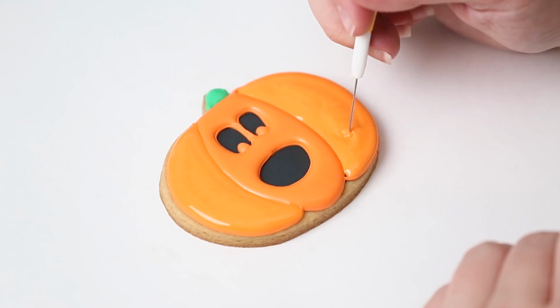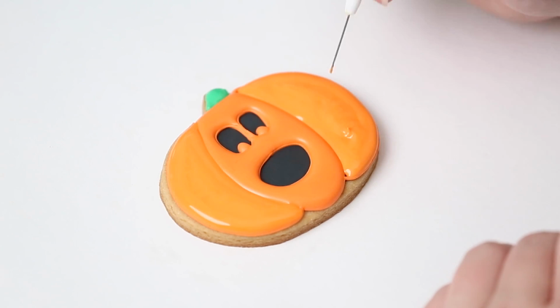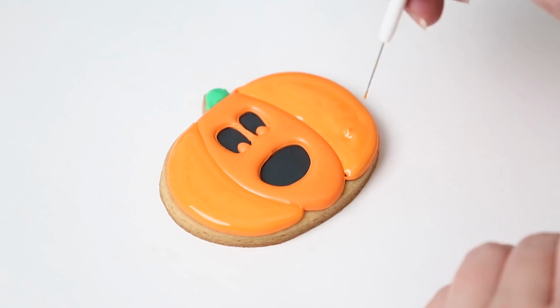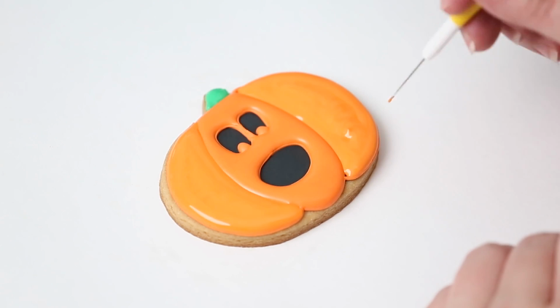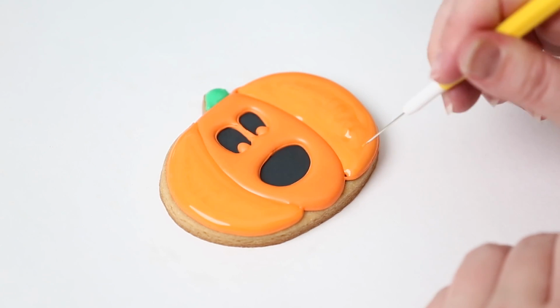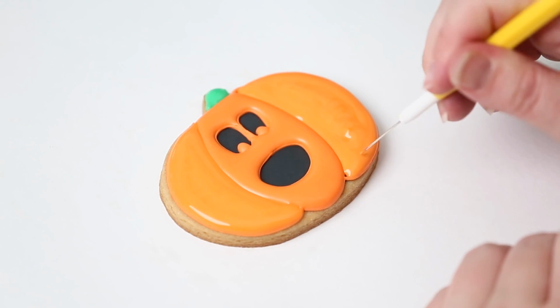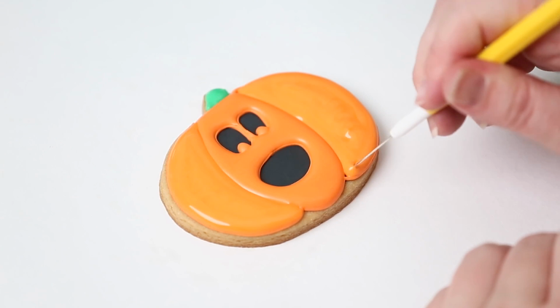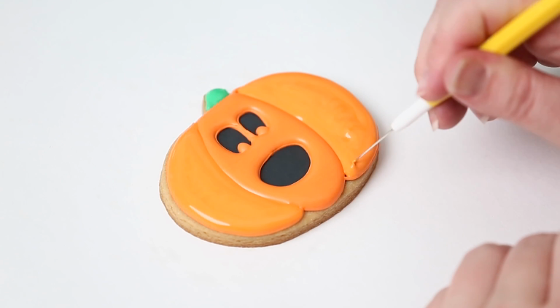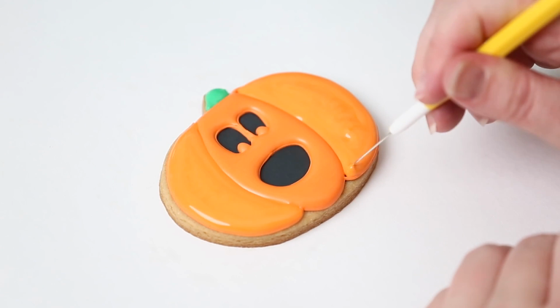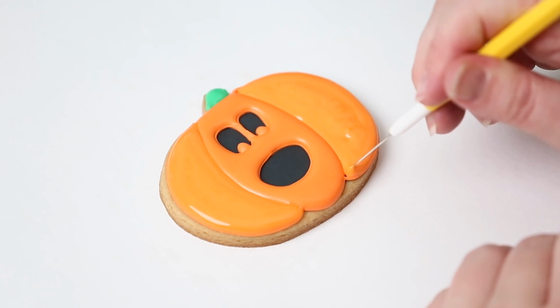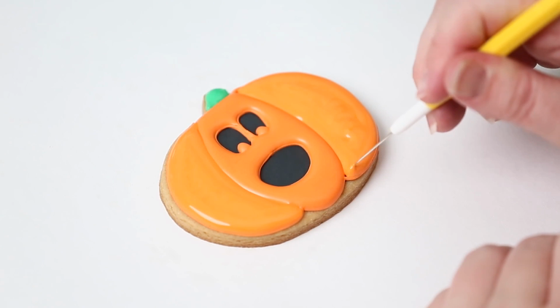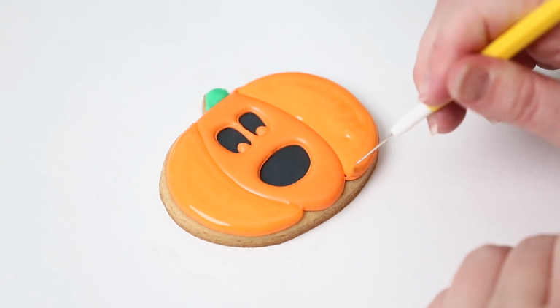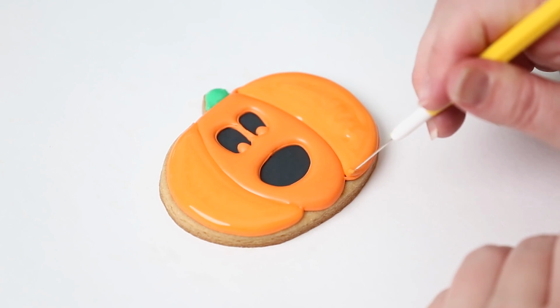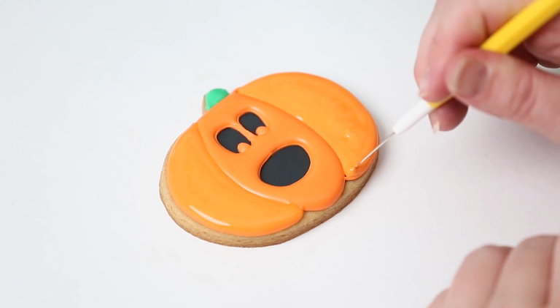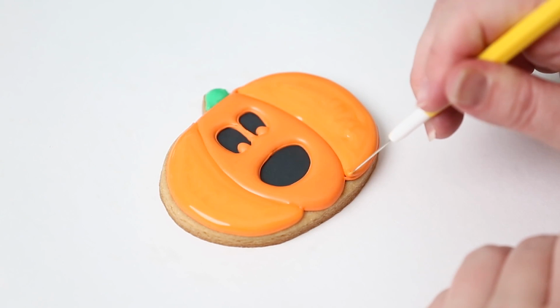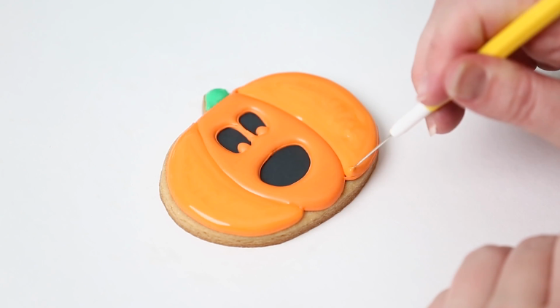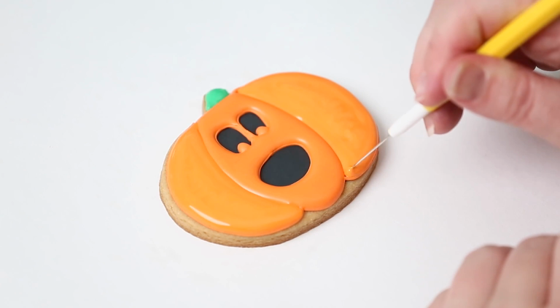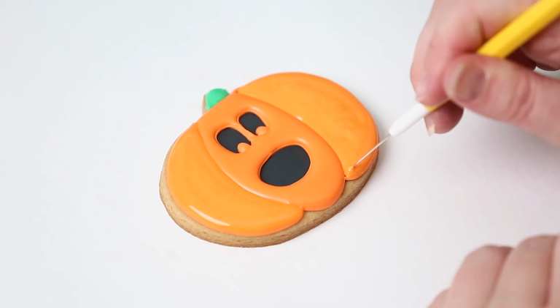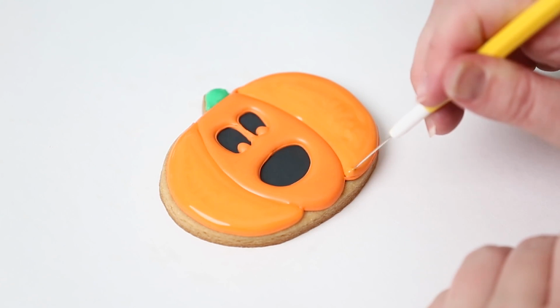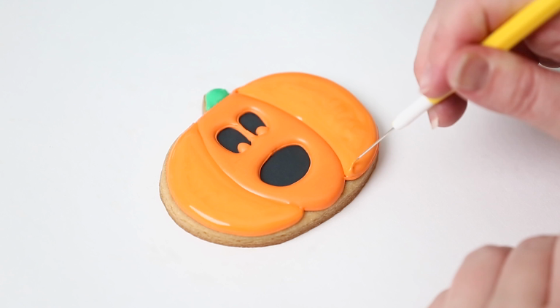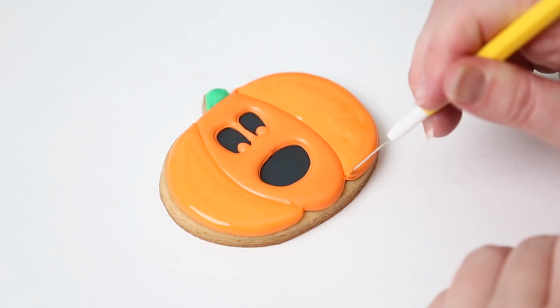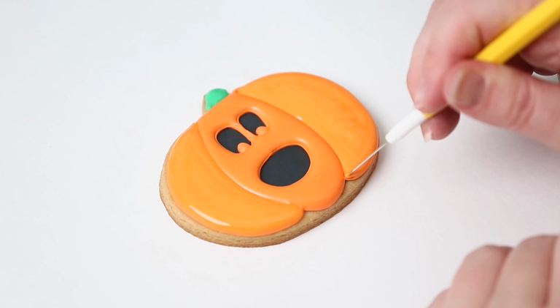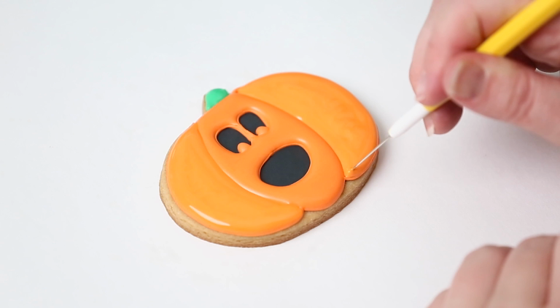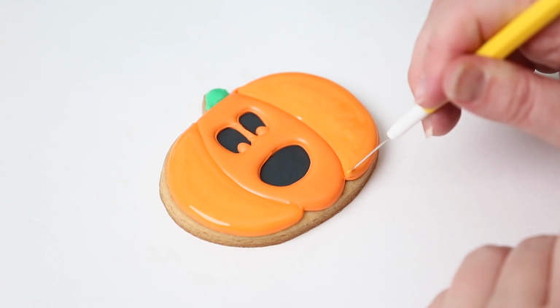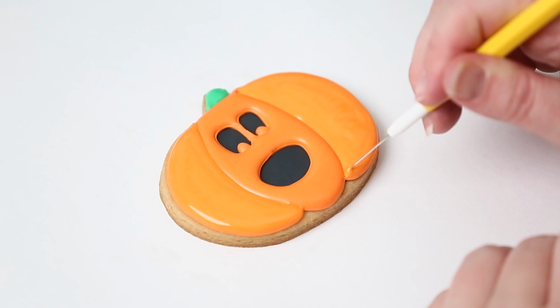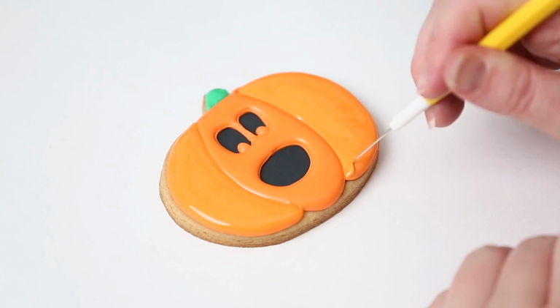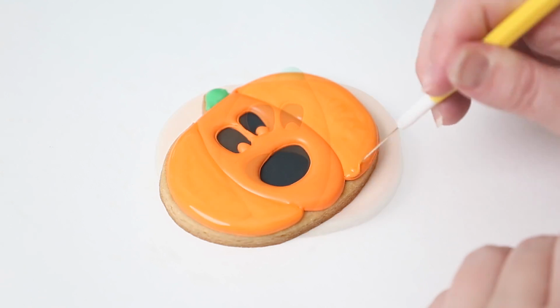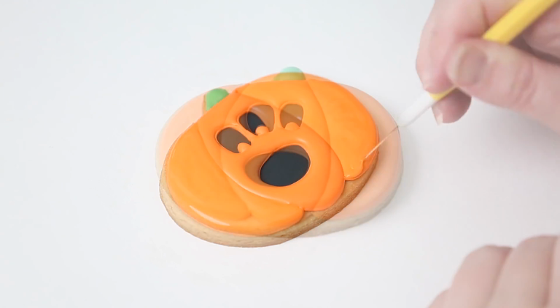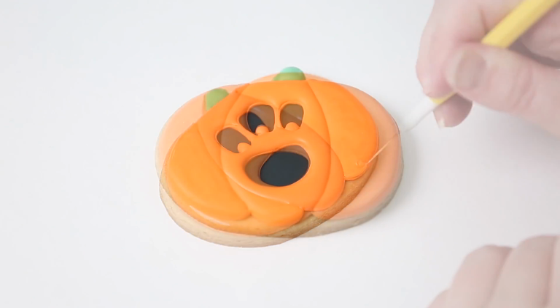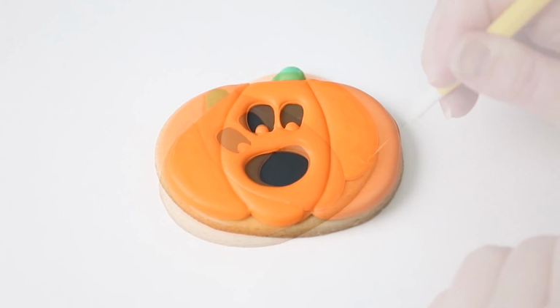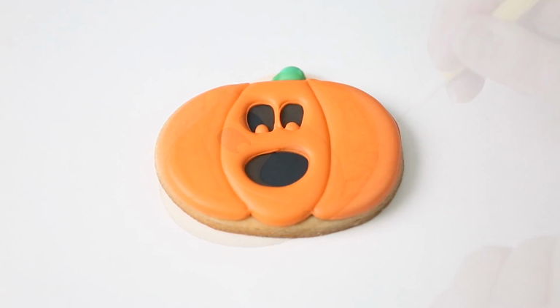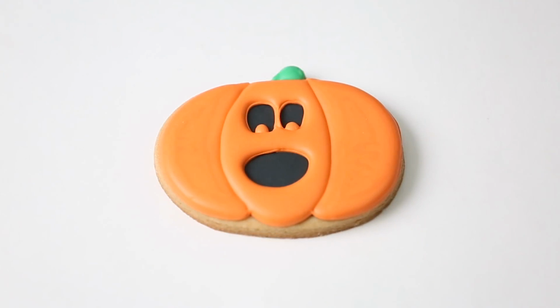You can customize it and make any face you'd like. Thank you so much for watching — I'll see you in the next tutorial. As always, happy baking!